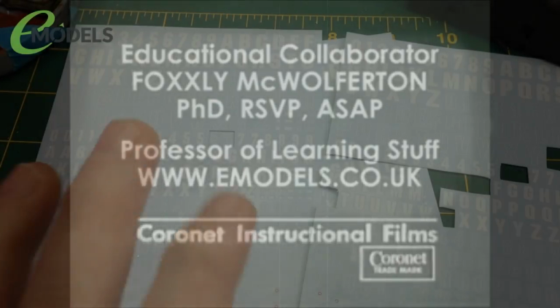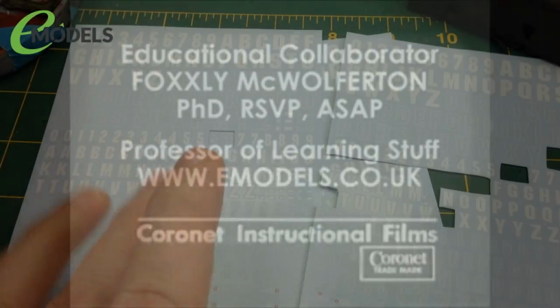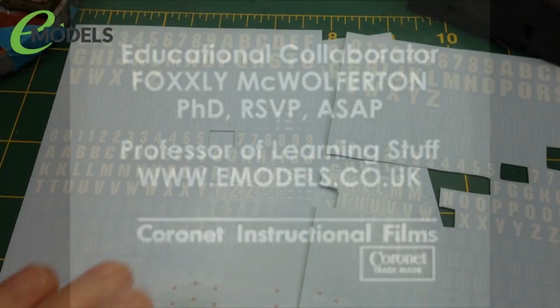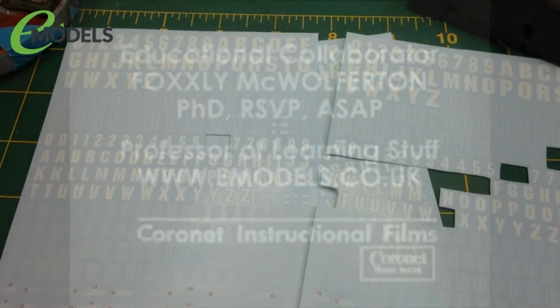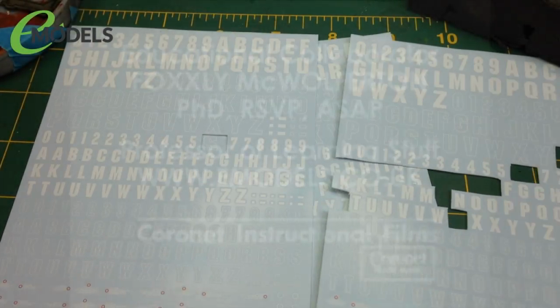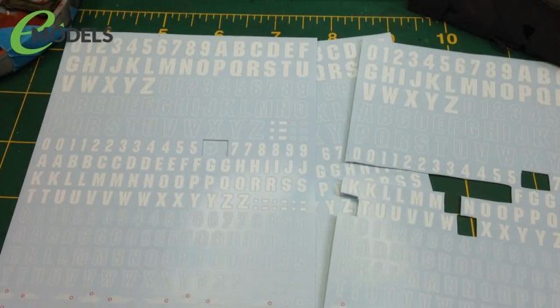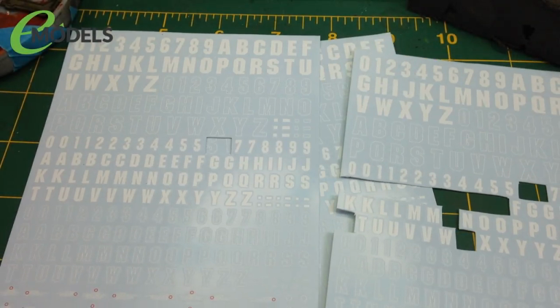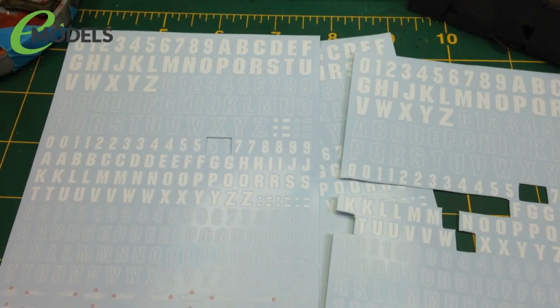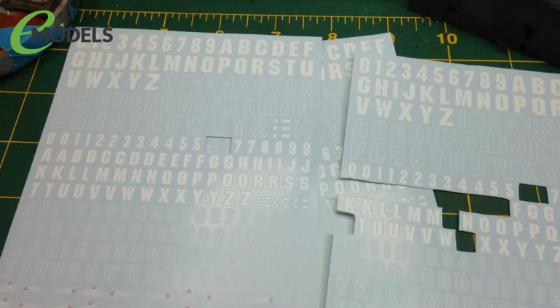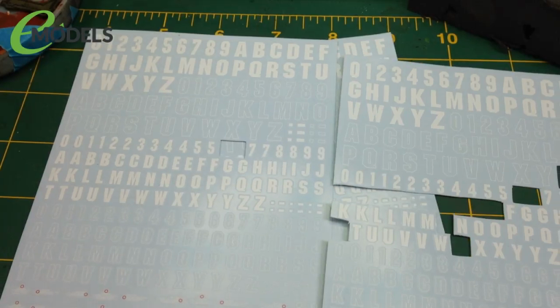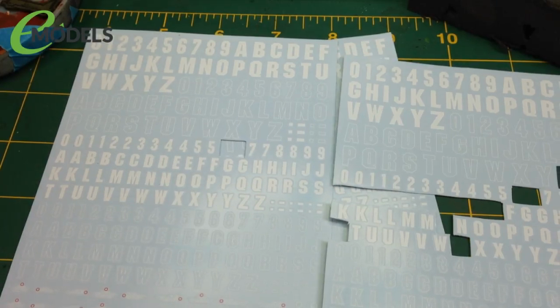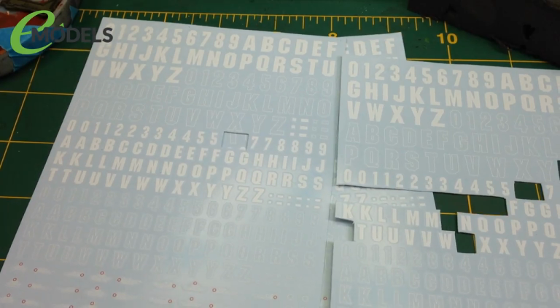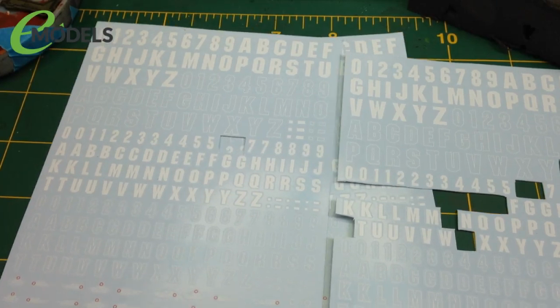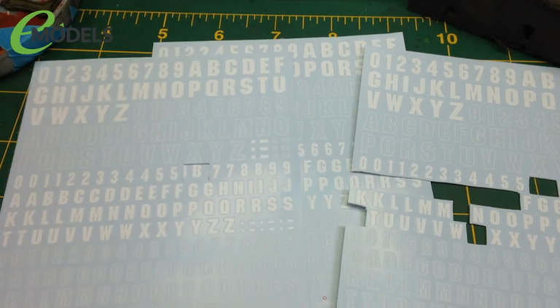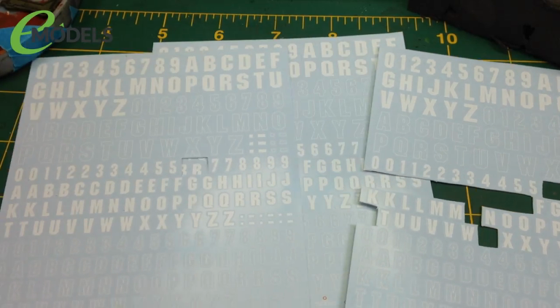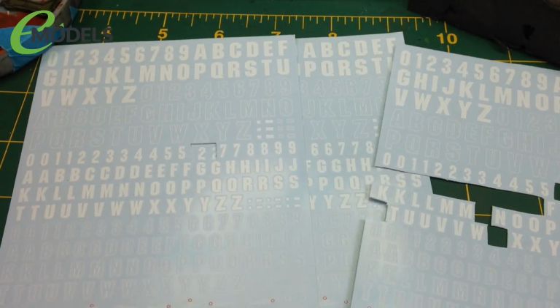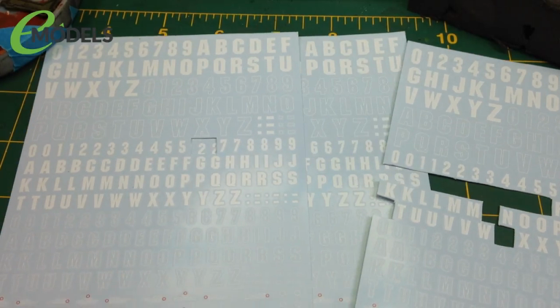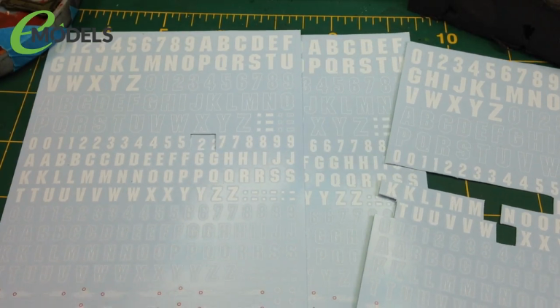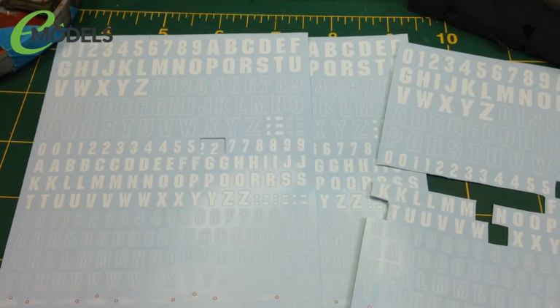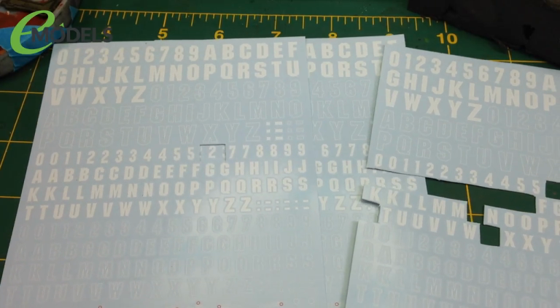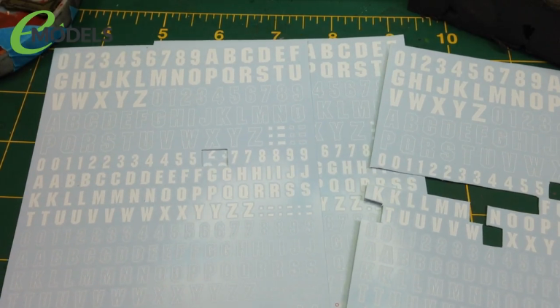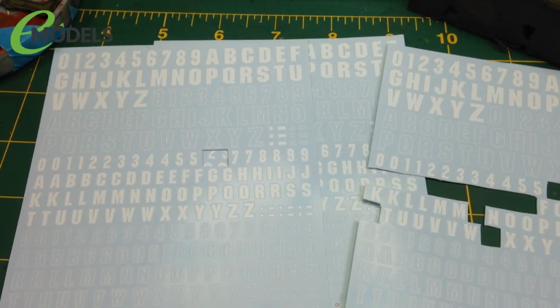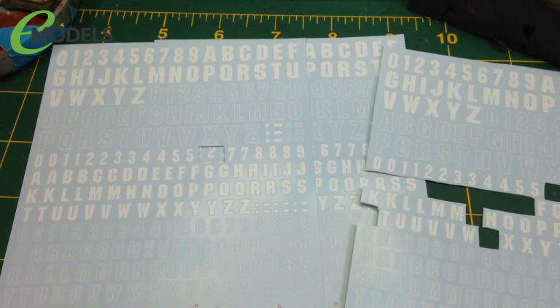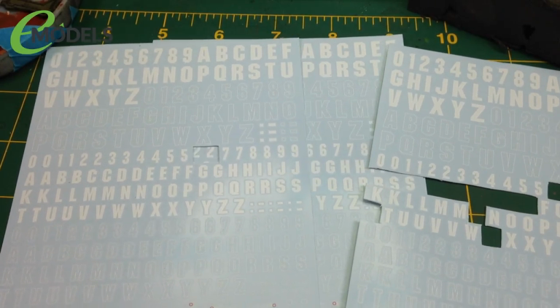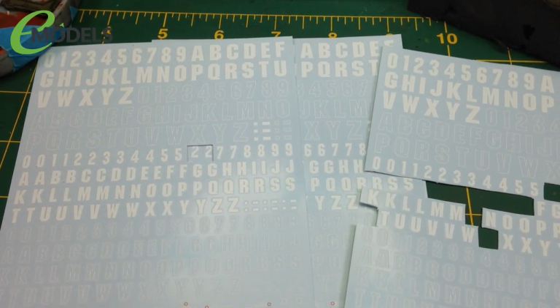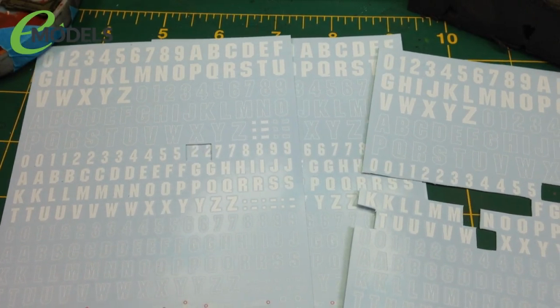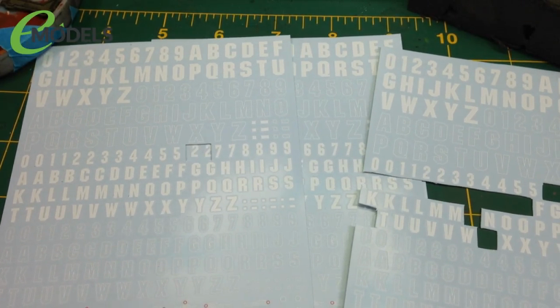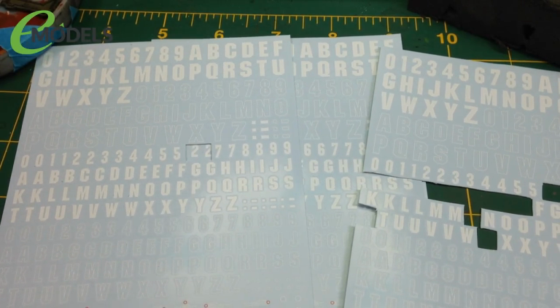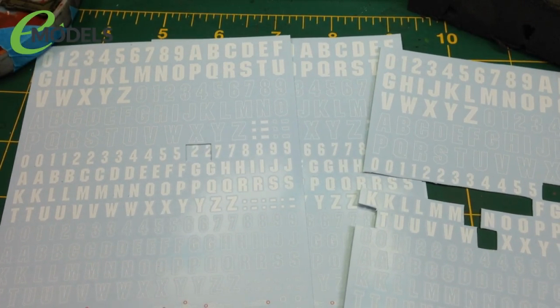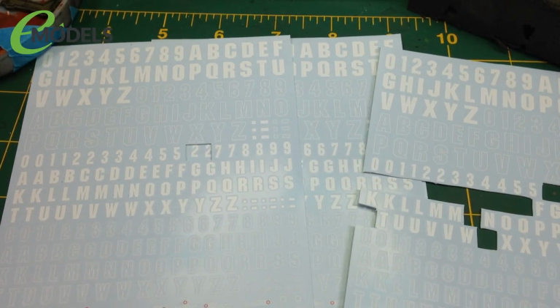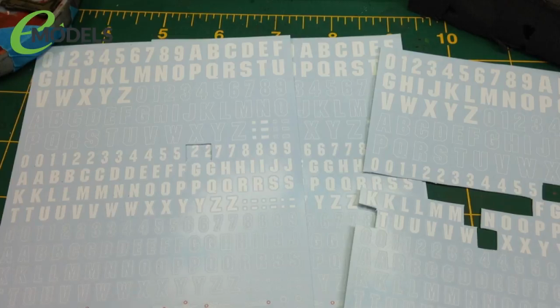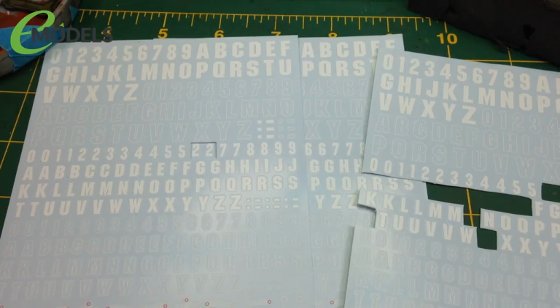Hey everyone, it's Fox from Model Making Guru here and welcome to a little video, hopefully showing you how to do water slide decals.